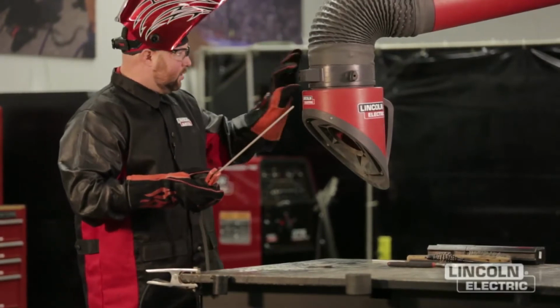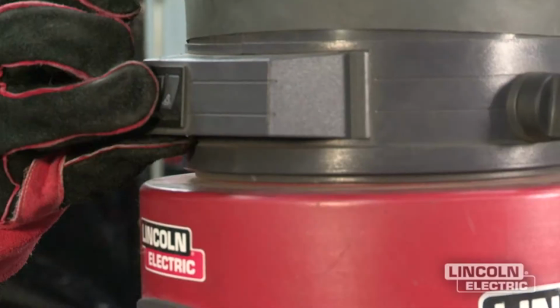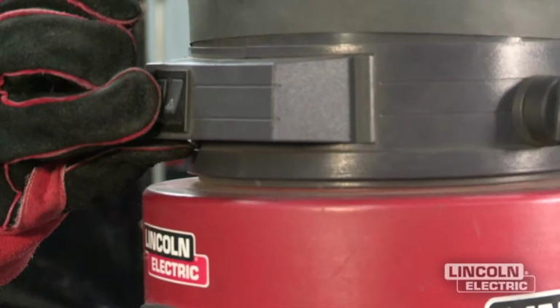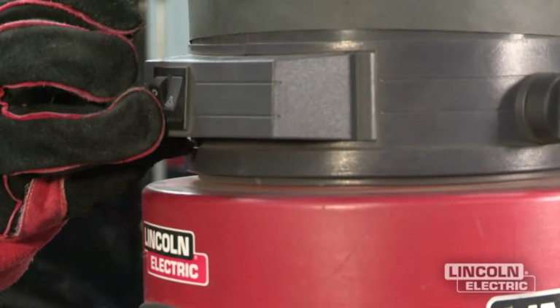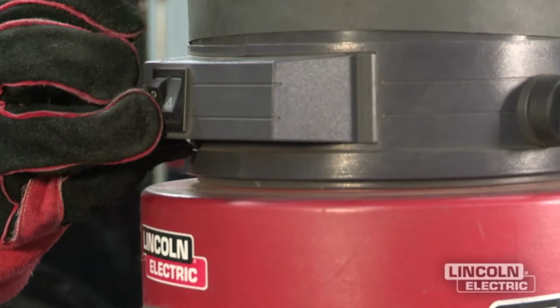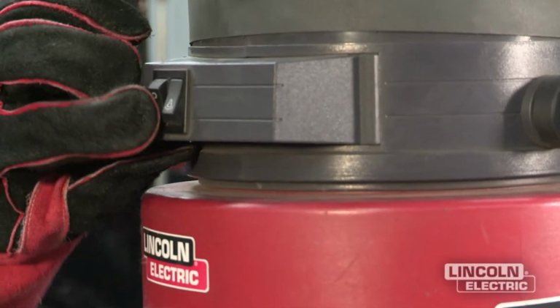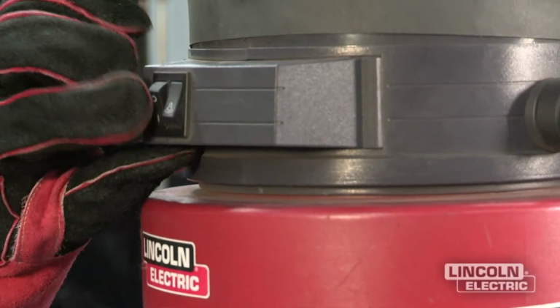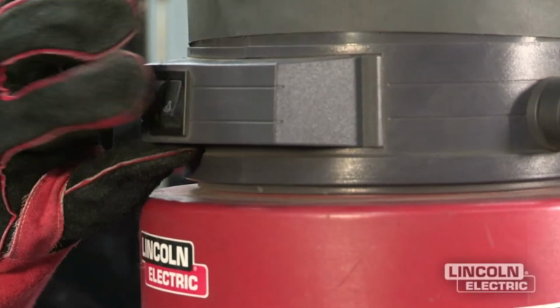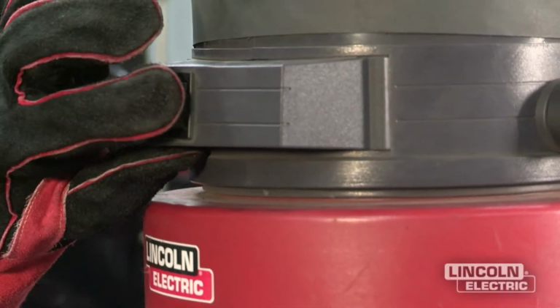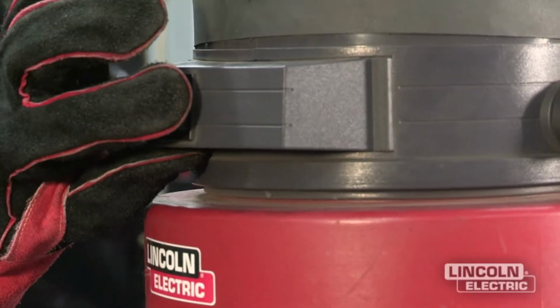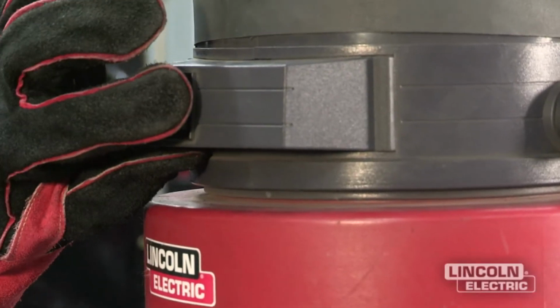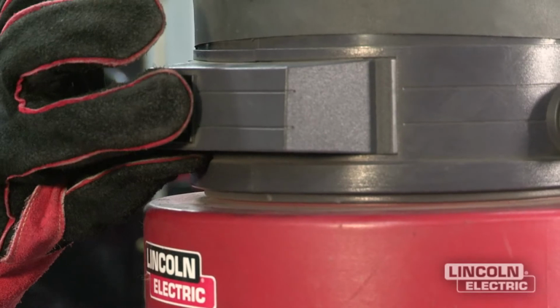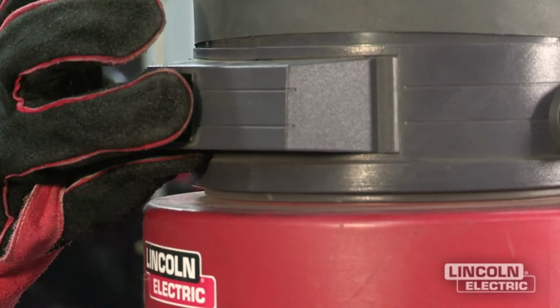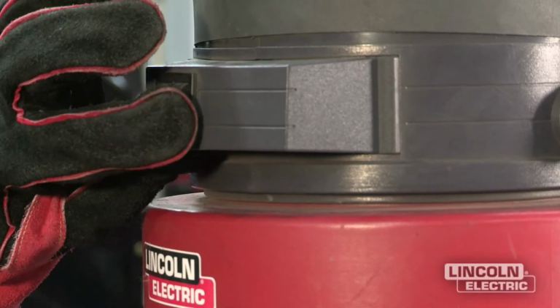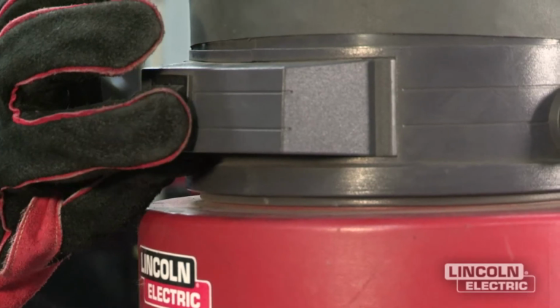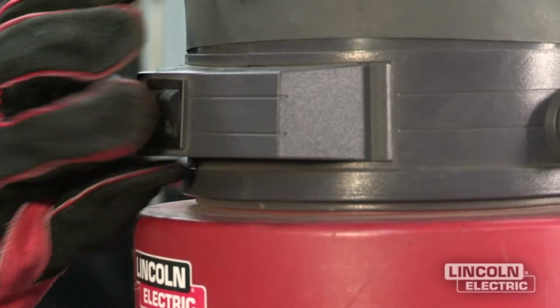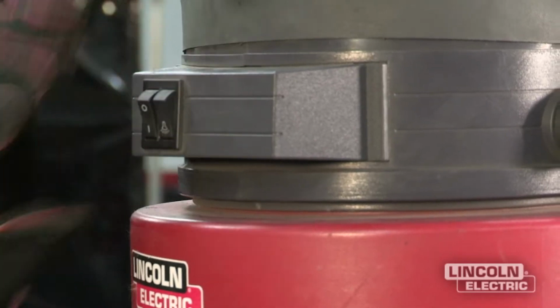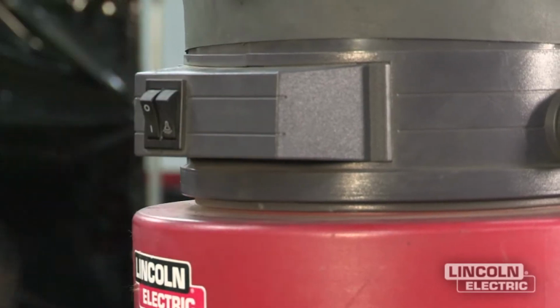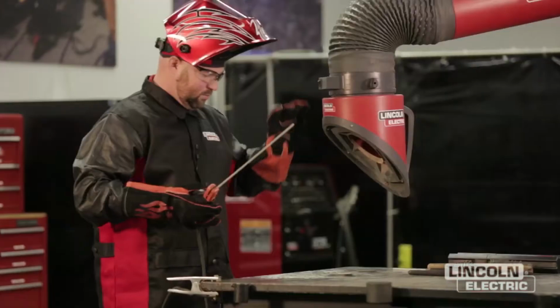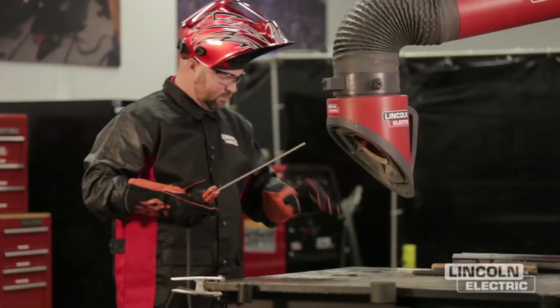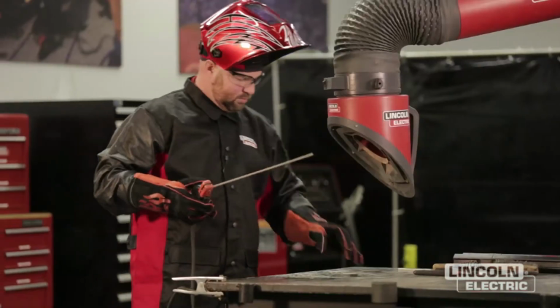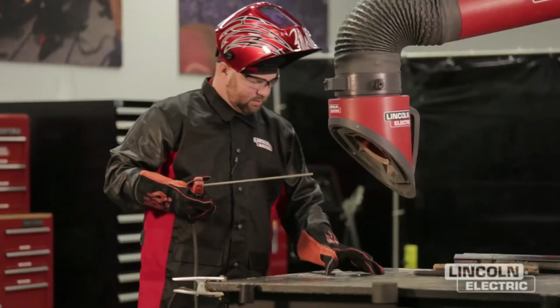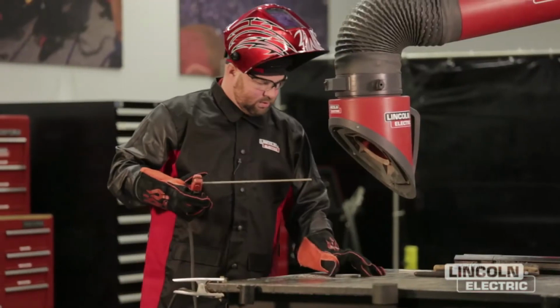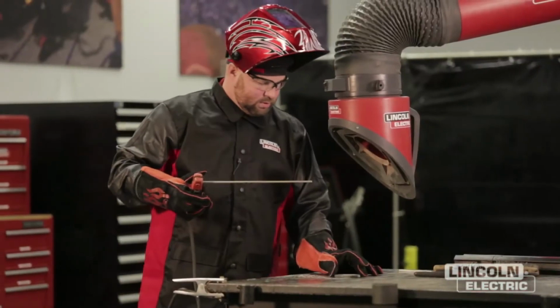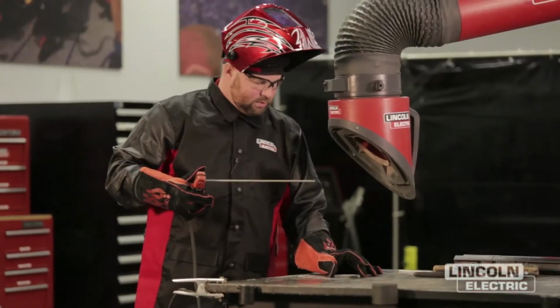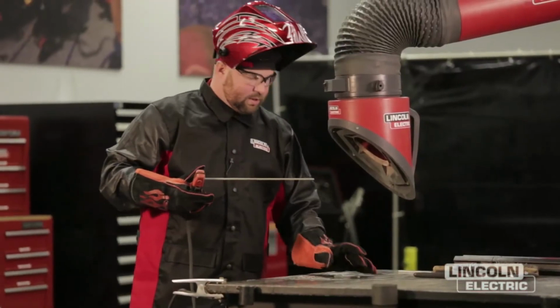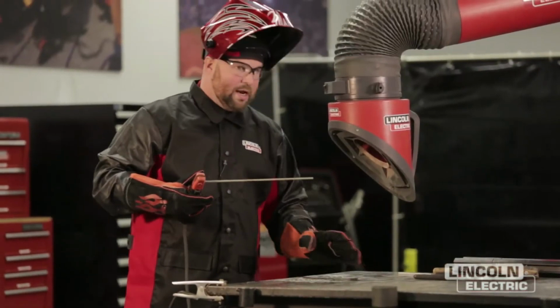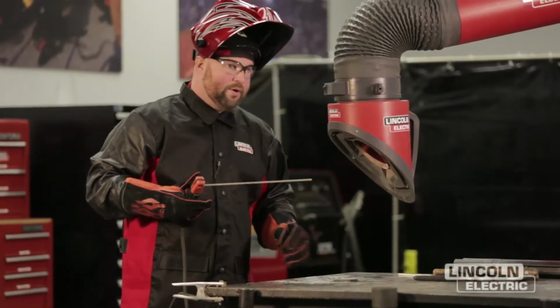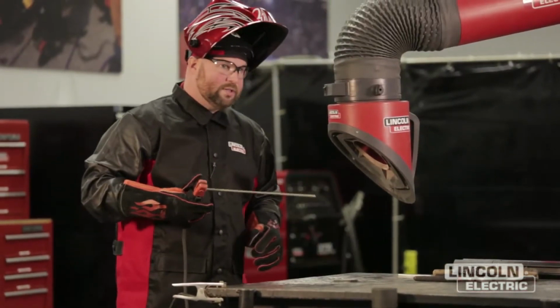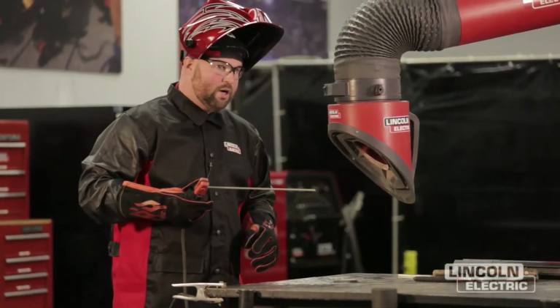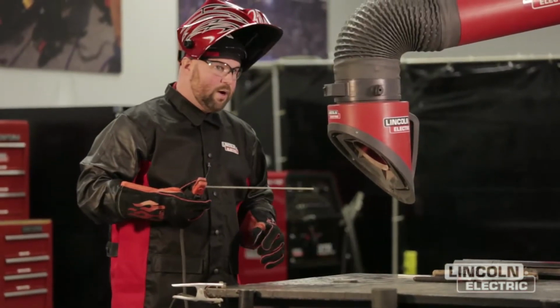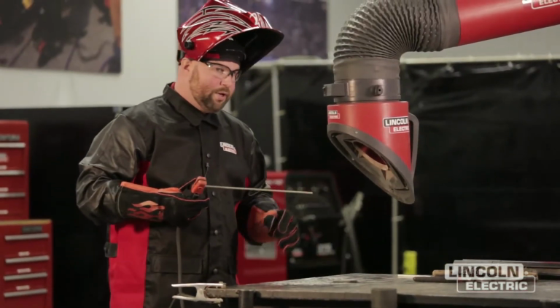We're going to turn our fume extraction system on and now we're going to start welding.